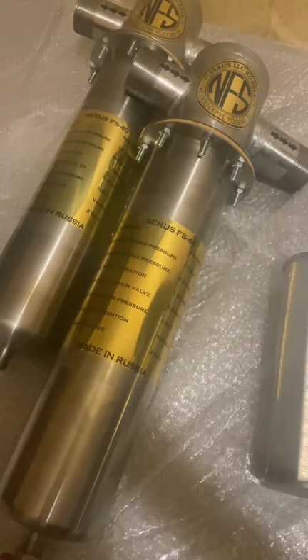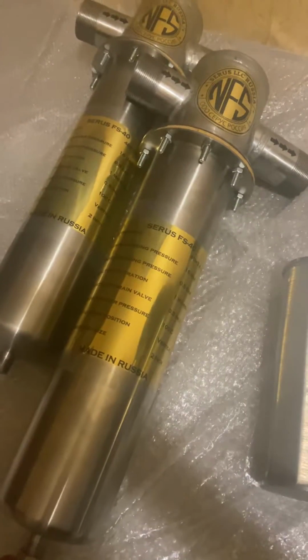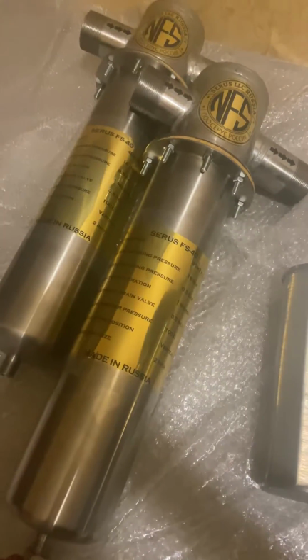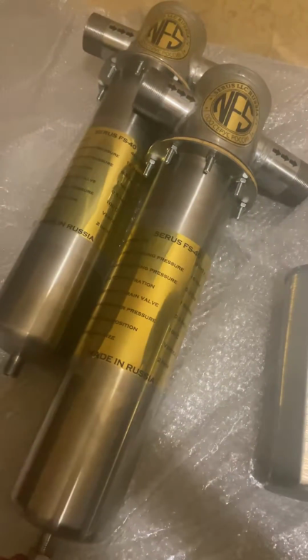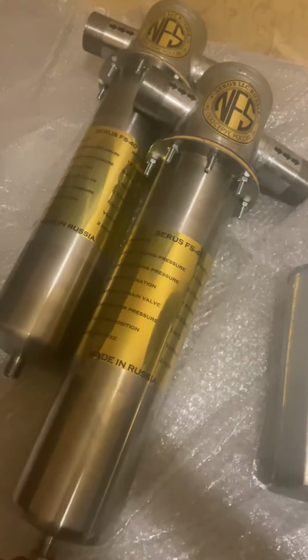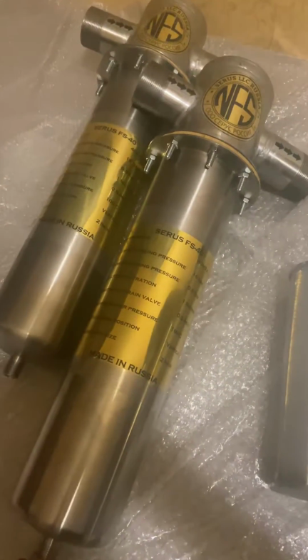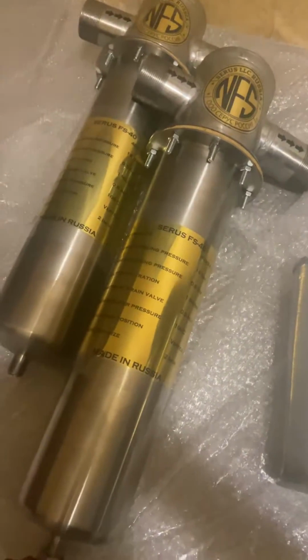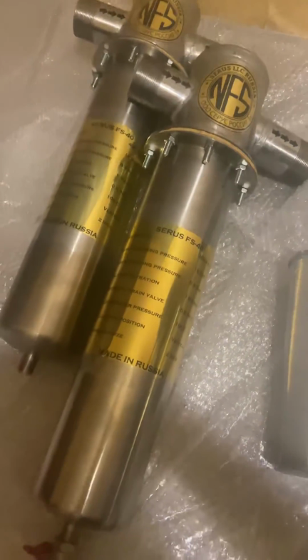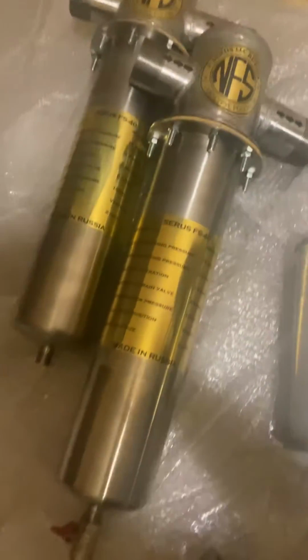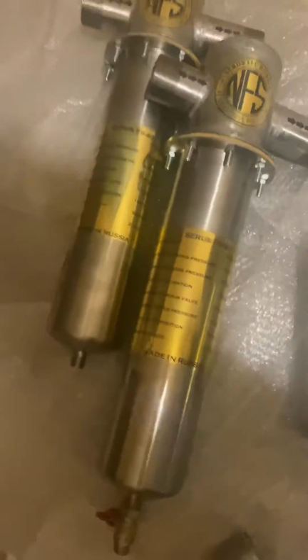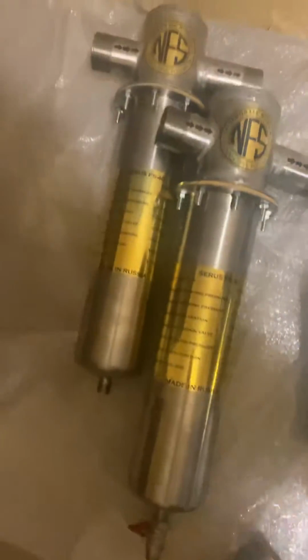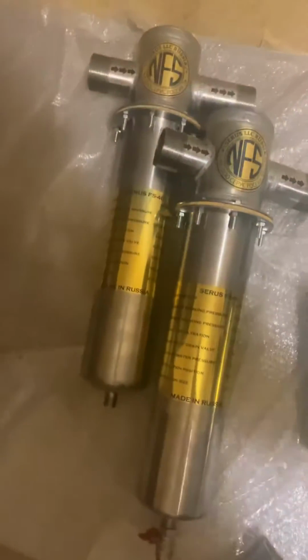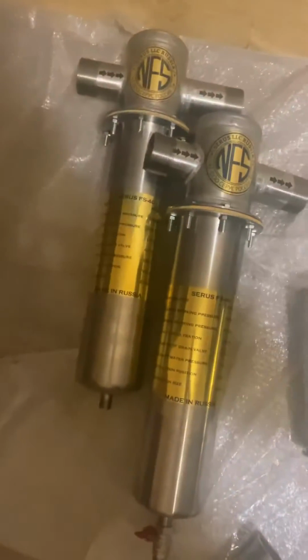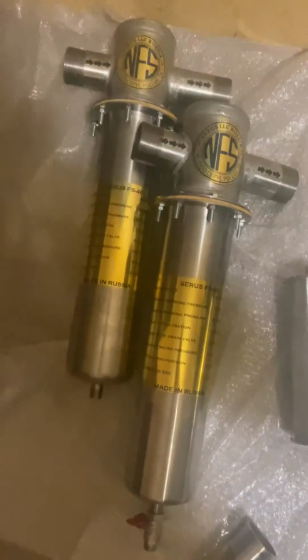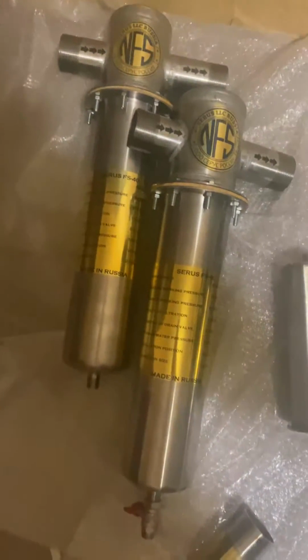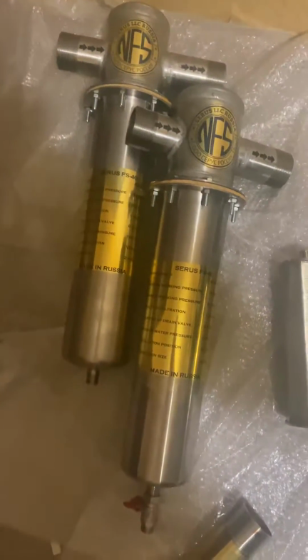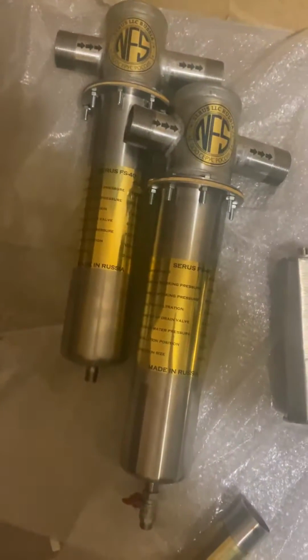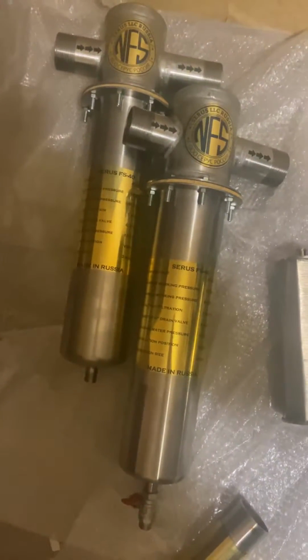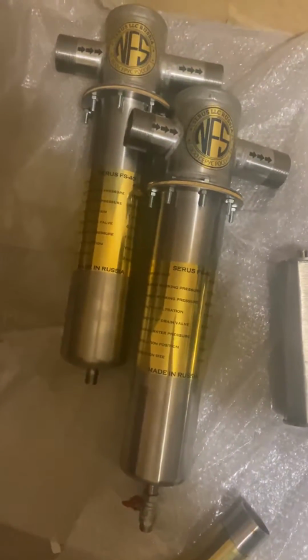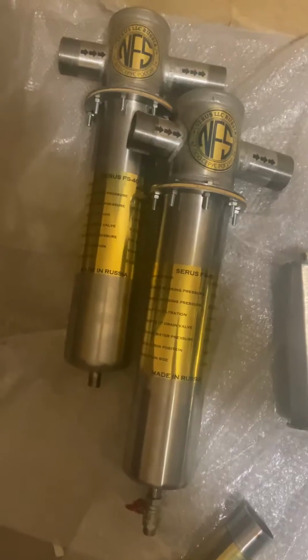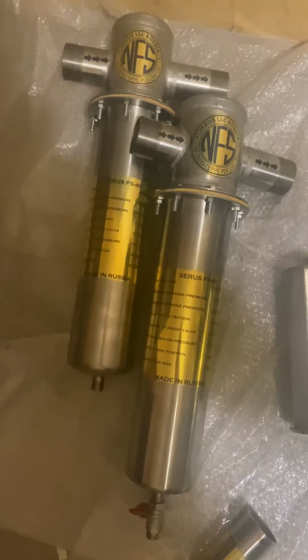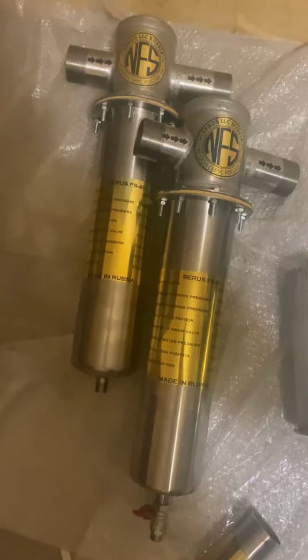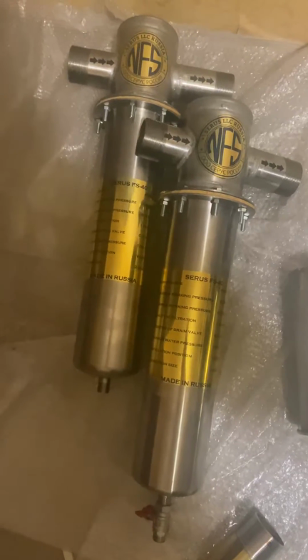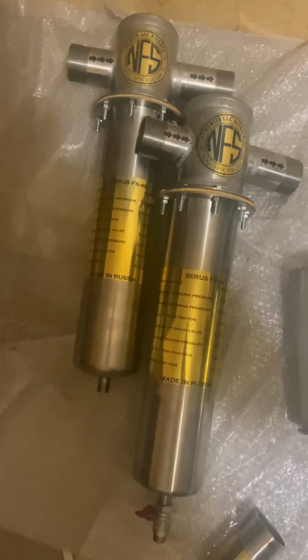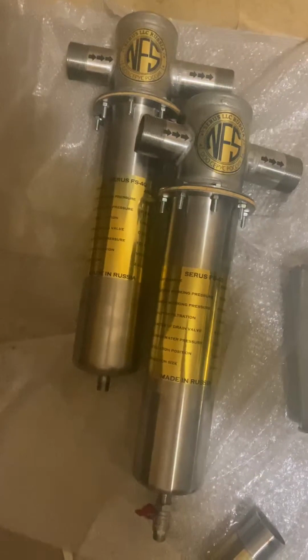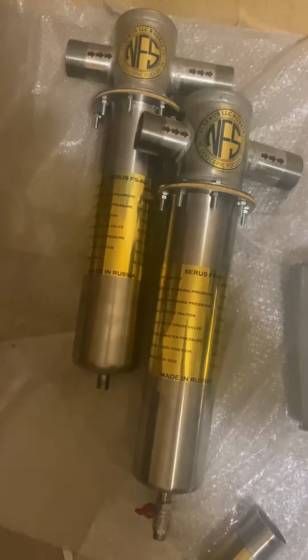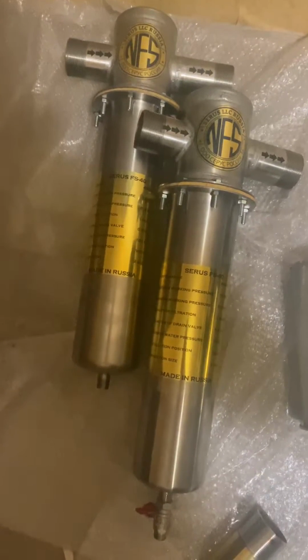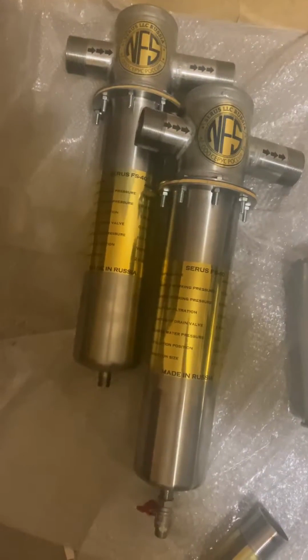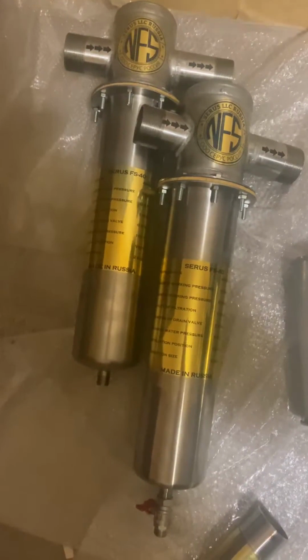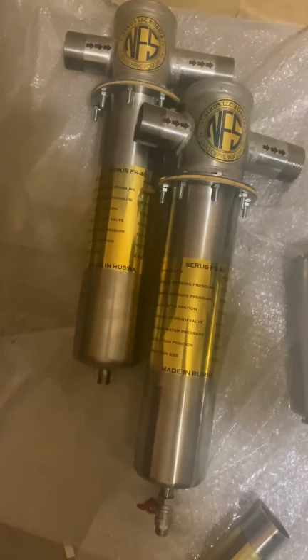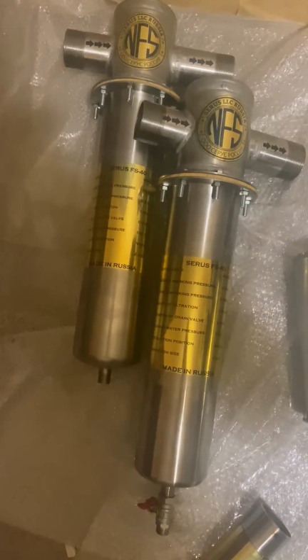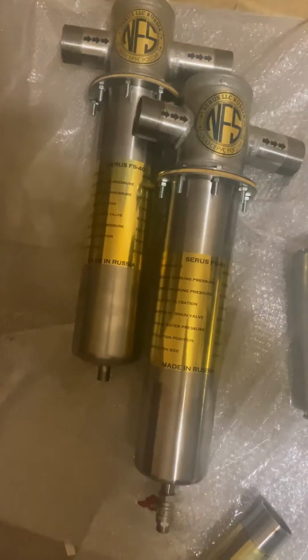Hi, this is Sergi. This is the FS40 filter for 40,000 liters per hour.